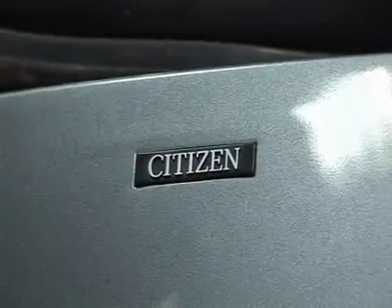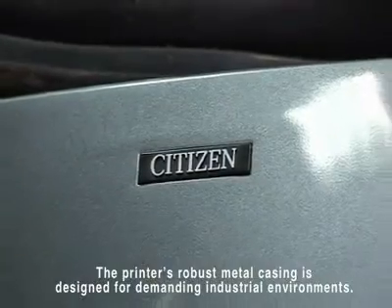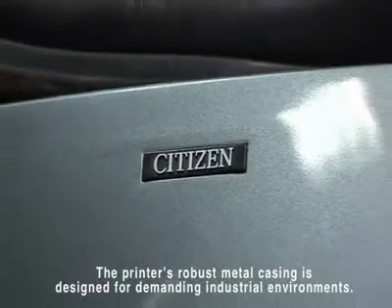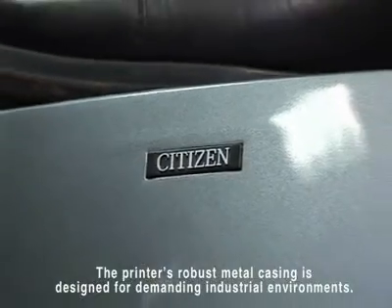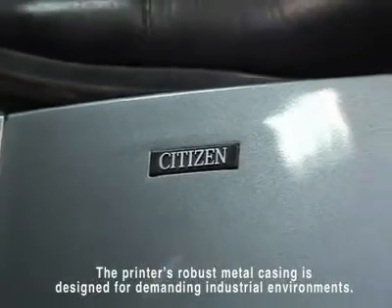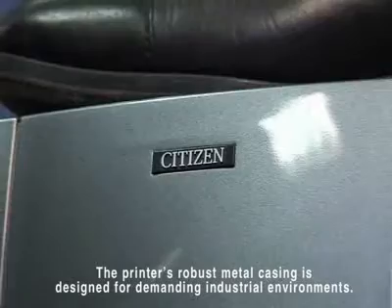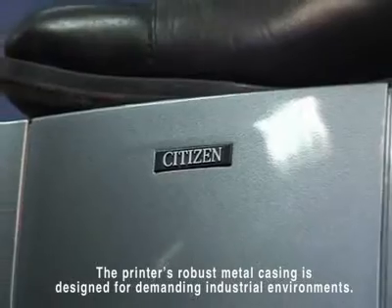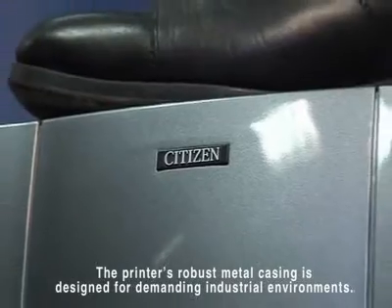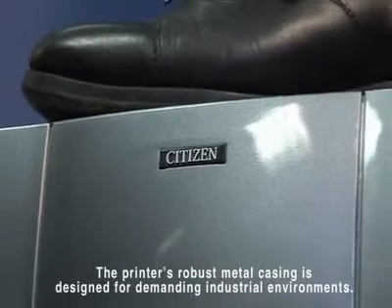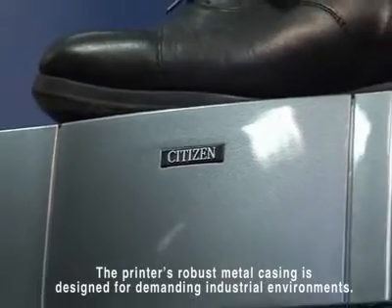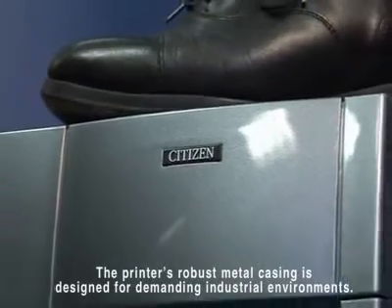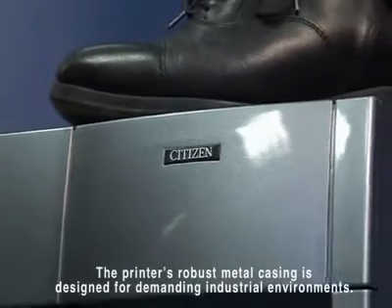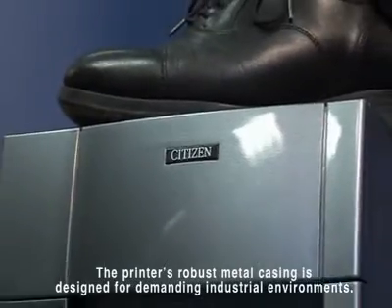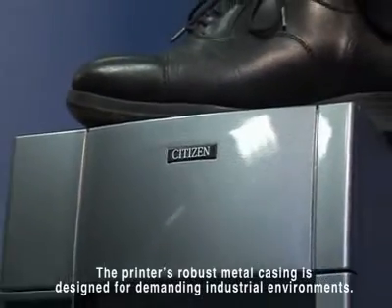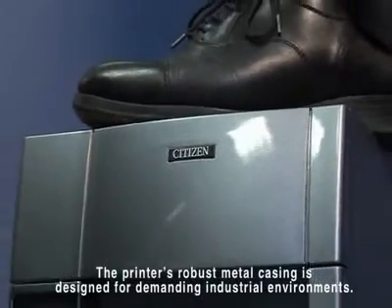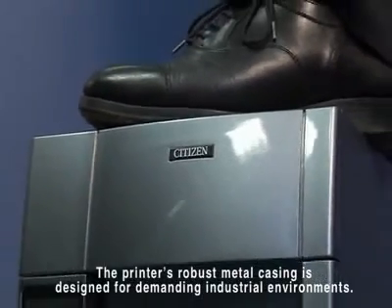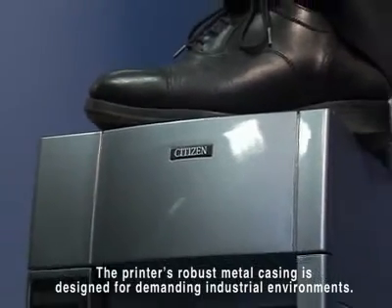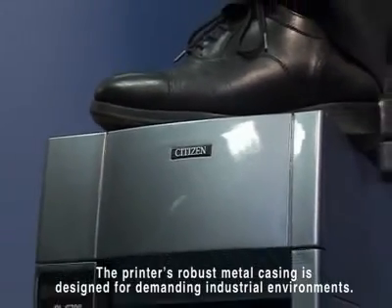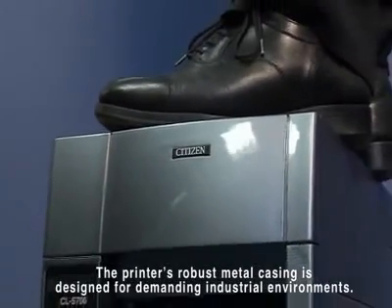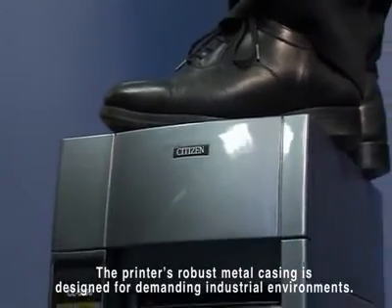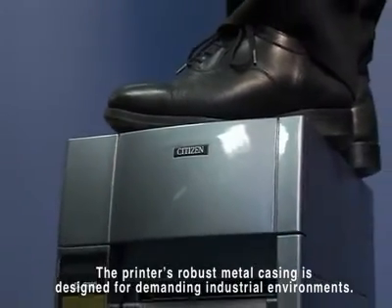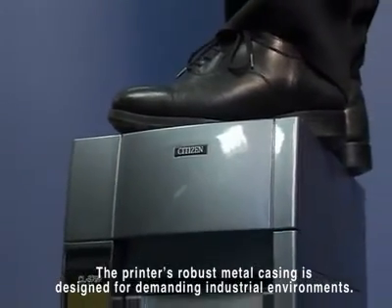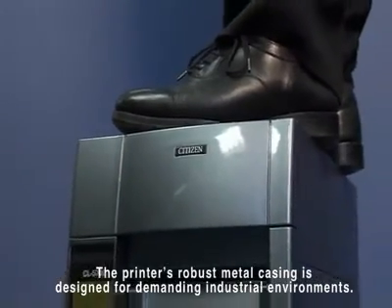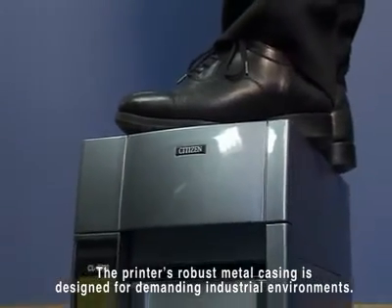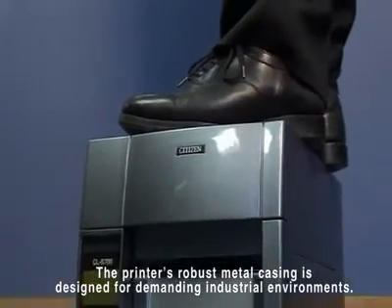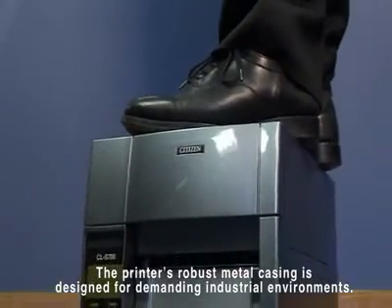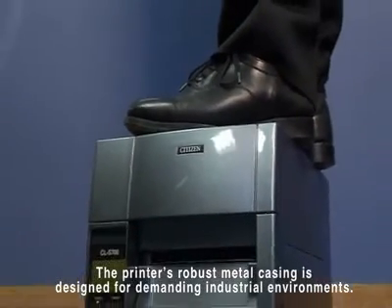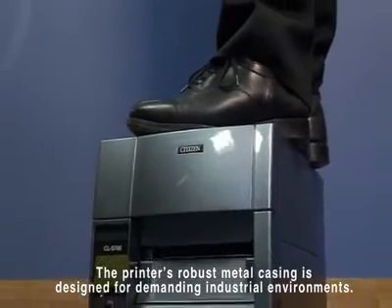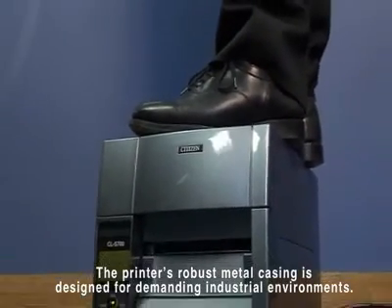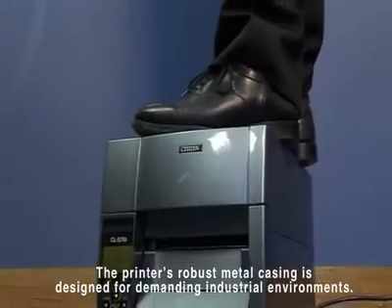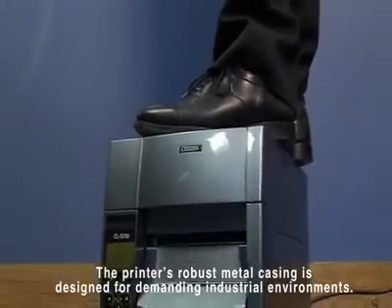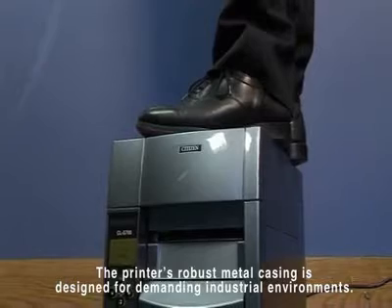Designed for demanding industrial environments, the durable printer features a robust metal casing, able to offer consistently reliable long term service.